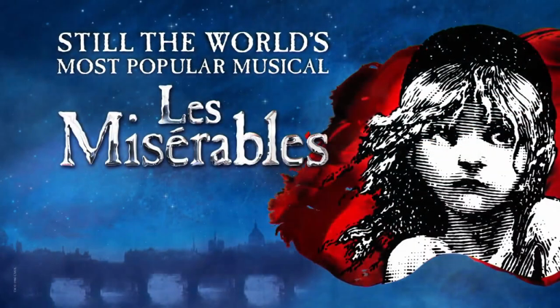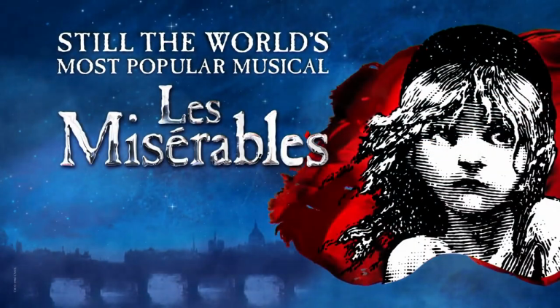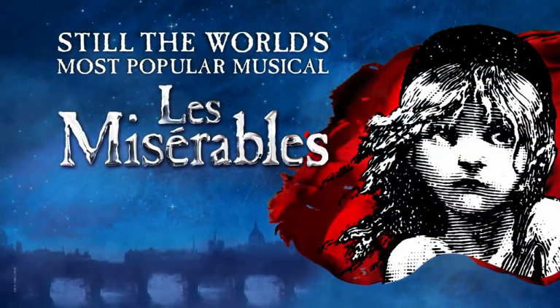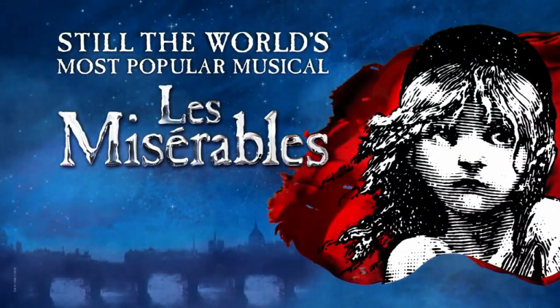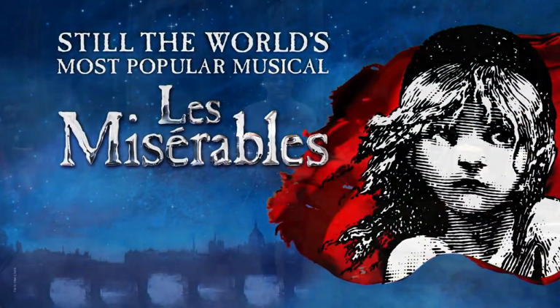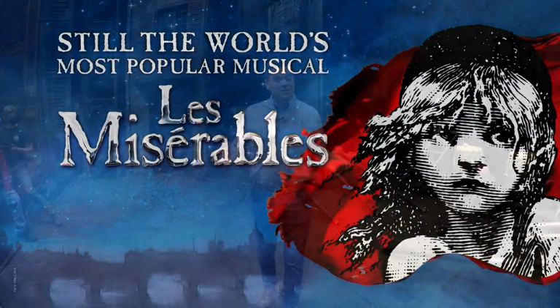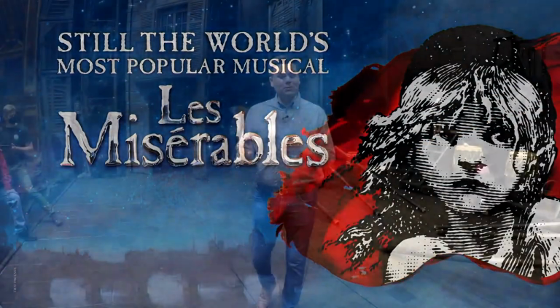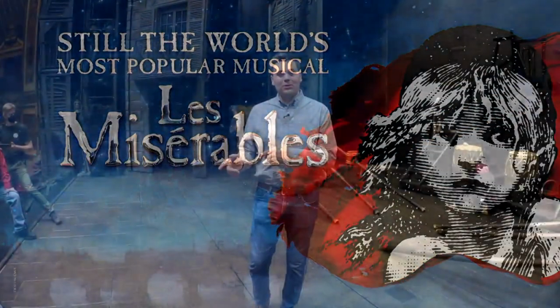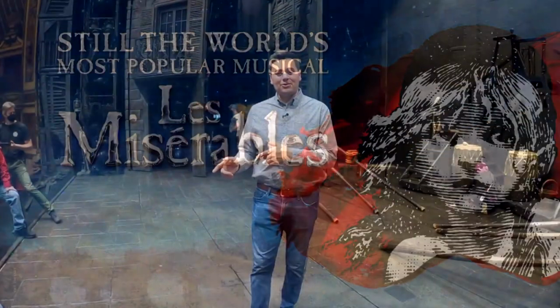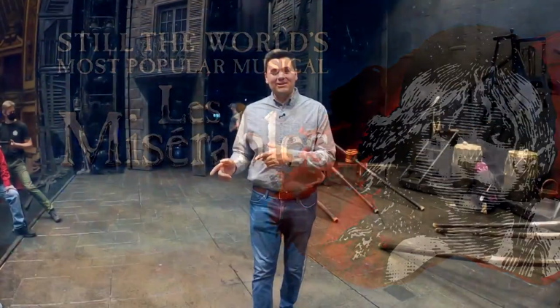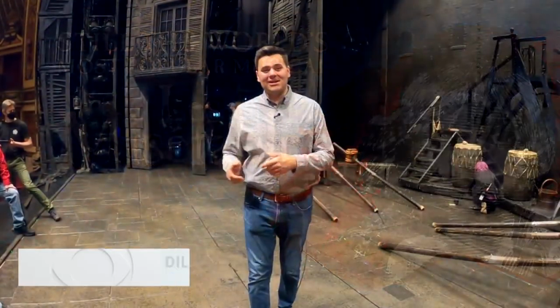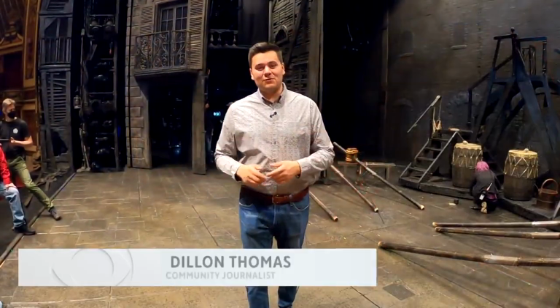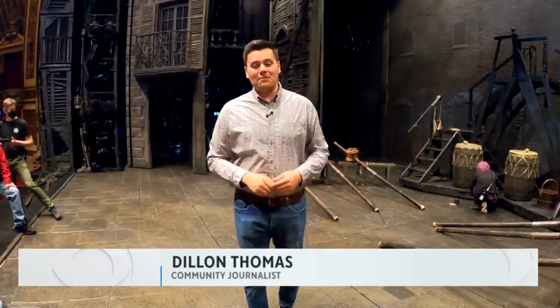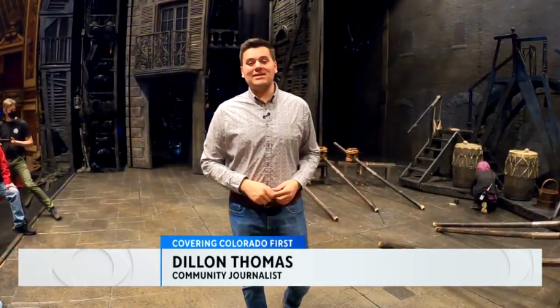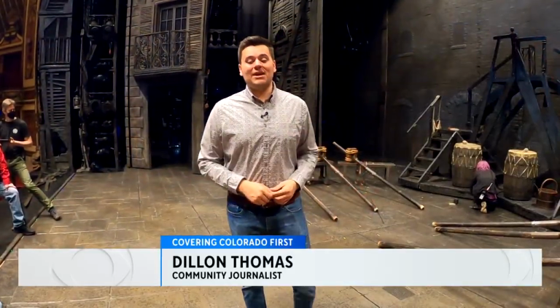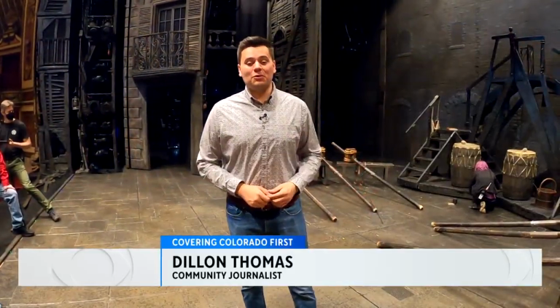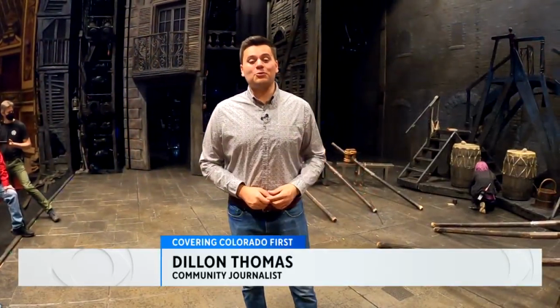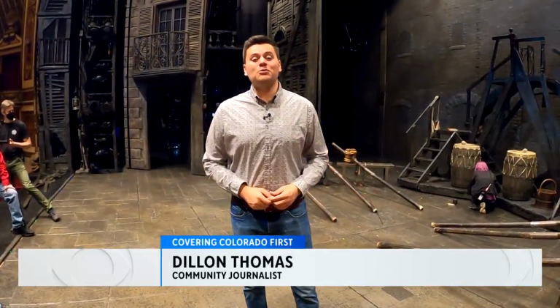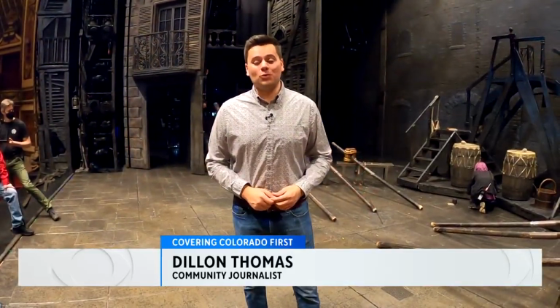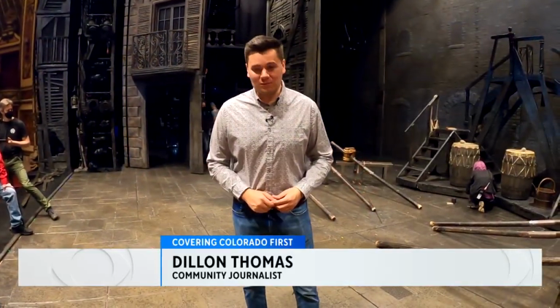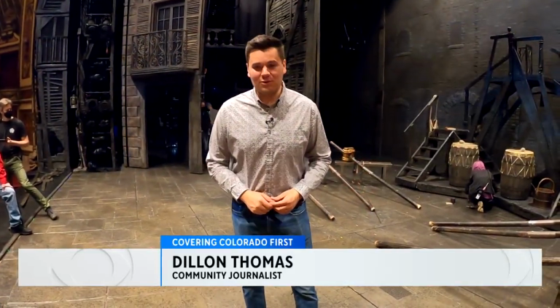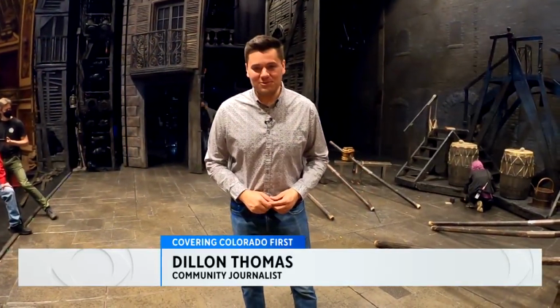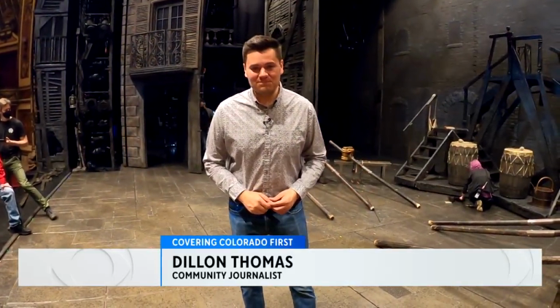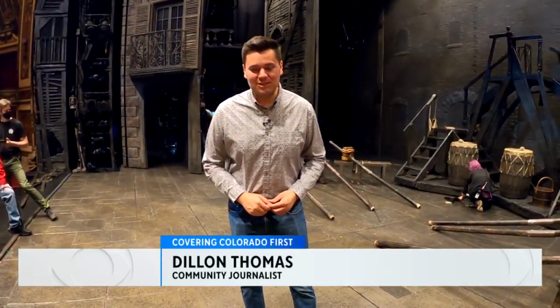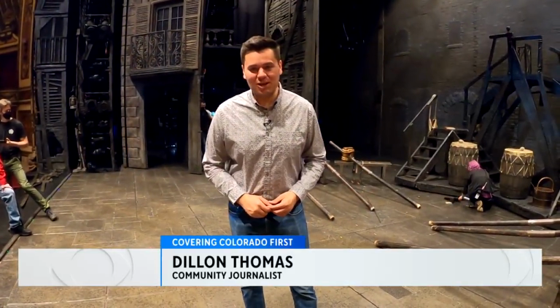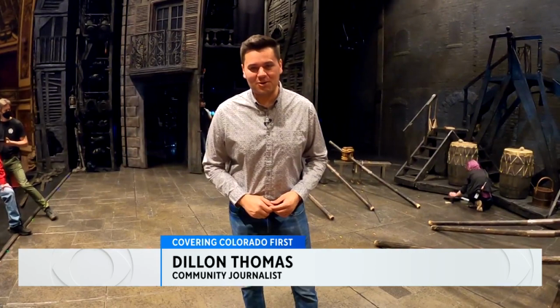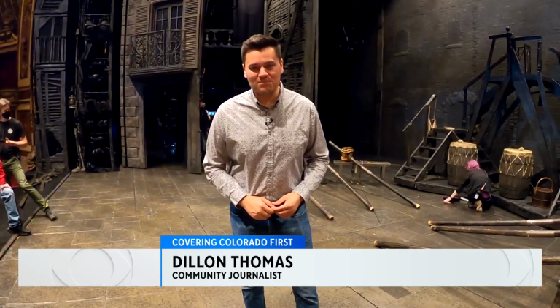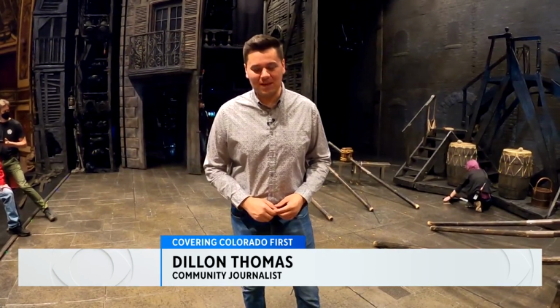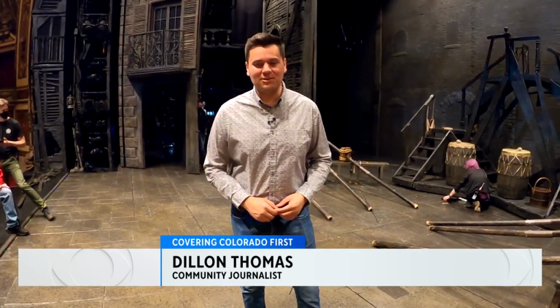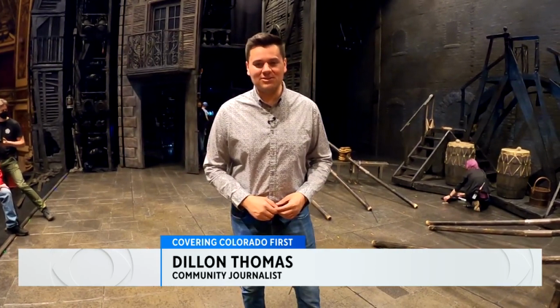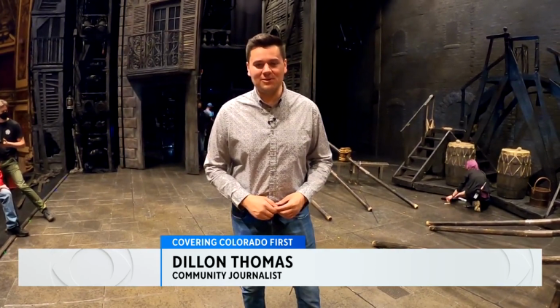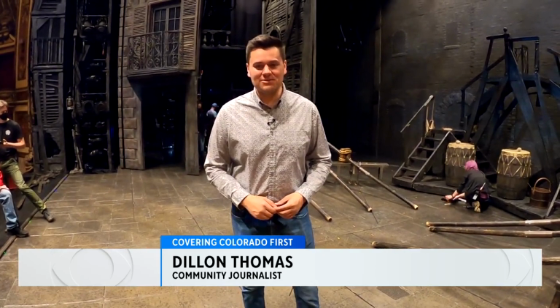Les Mis will arrive at the Buell Theater in Denver May 10th through the 21st. In Chicago, I'm Dylan Thomas.